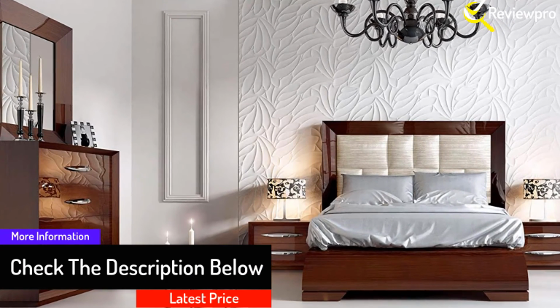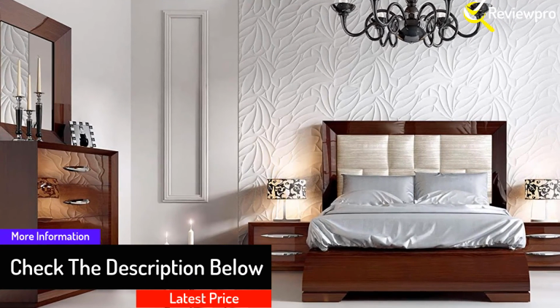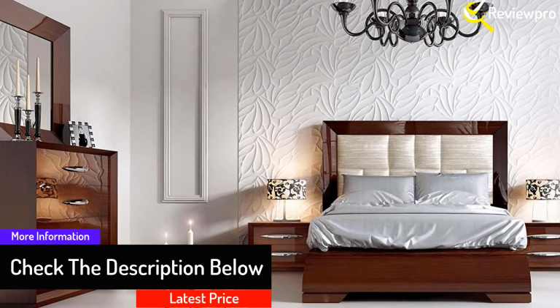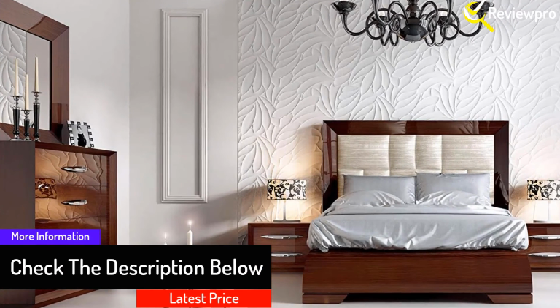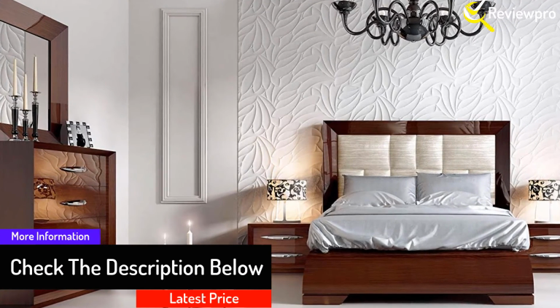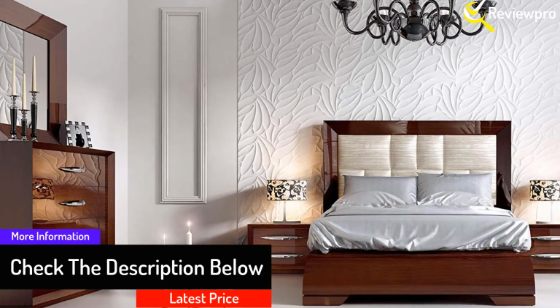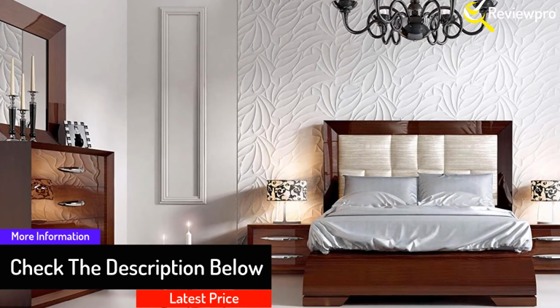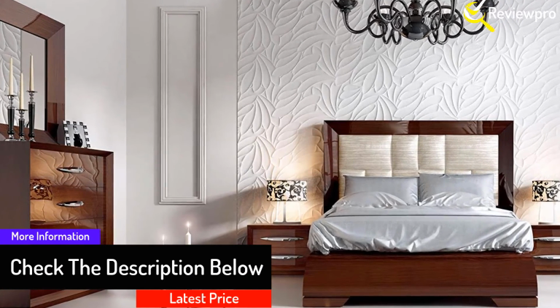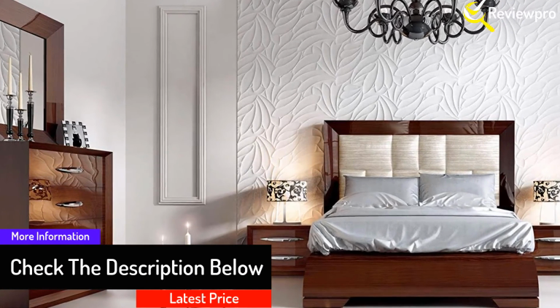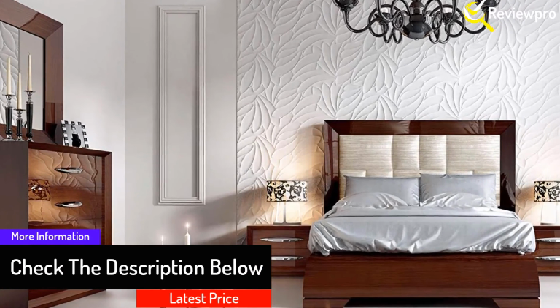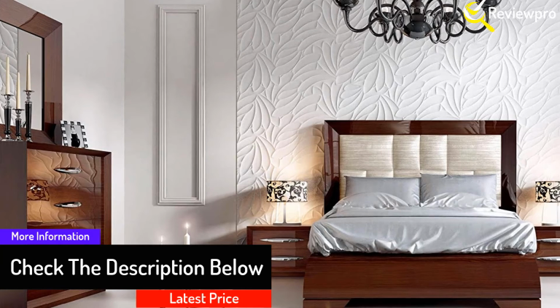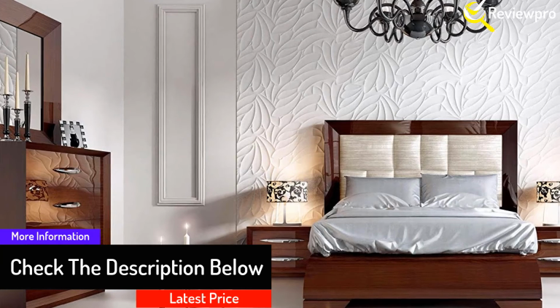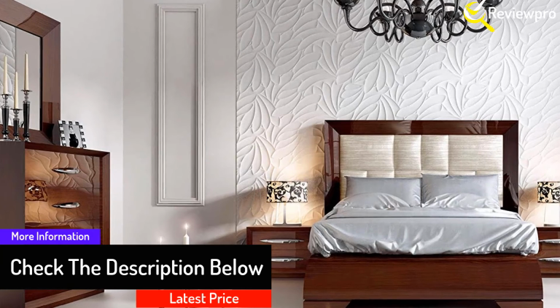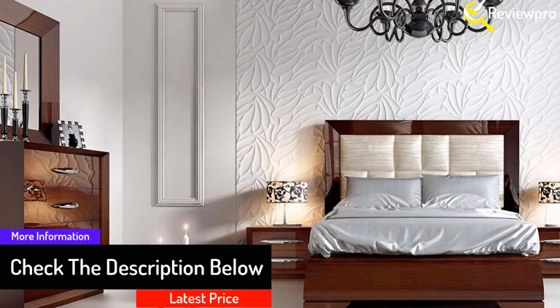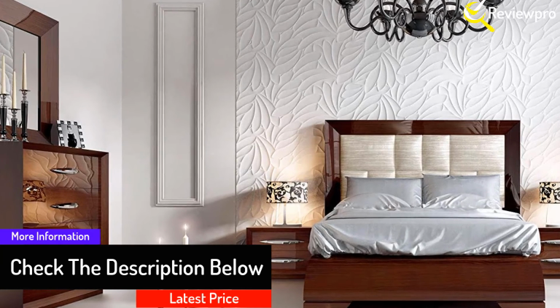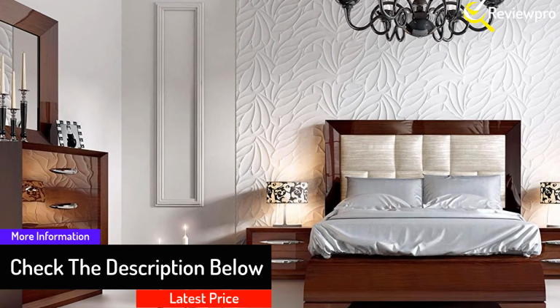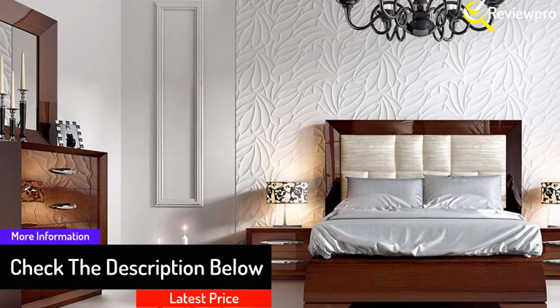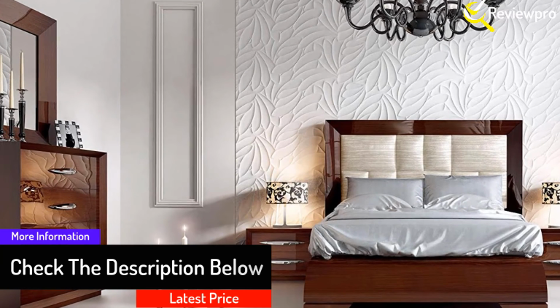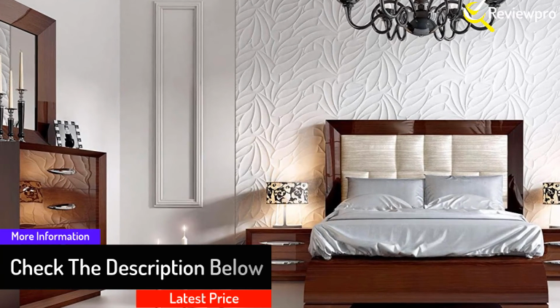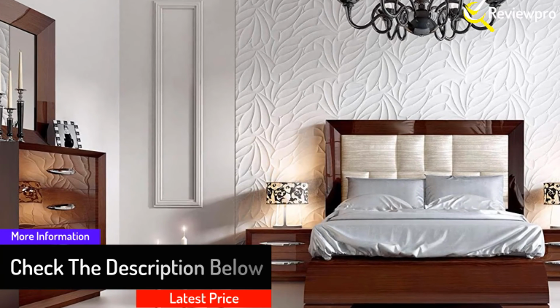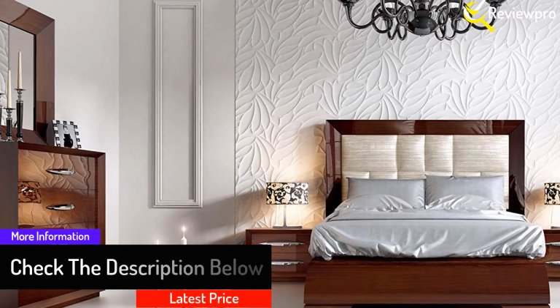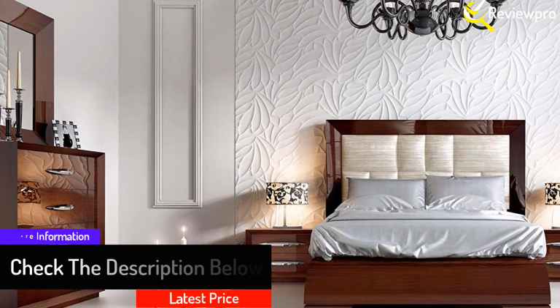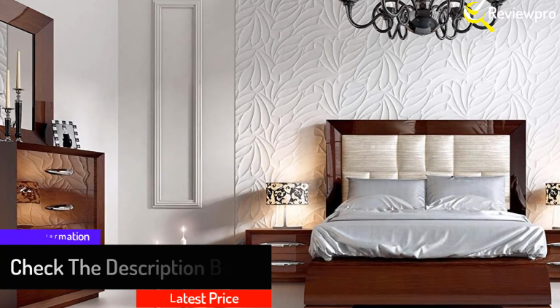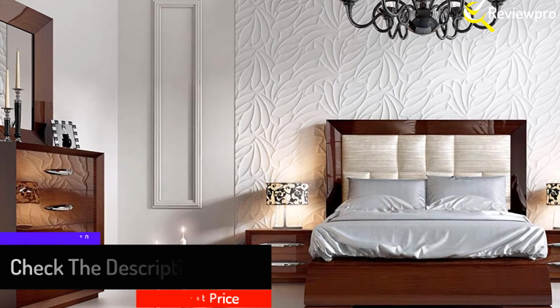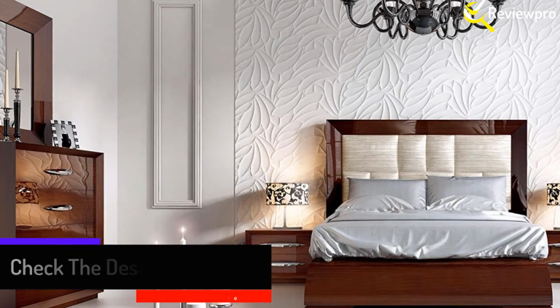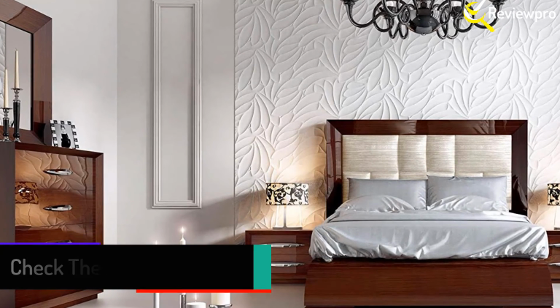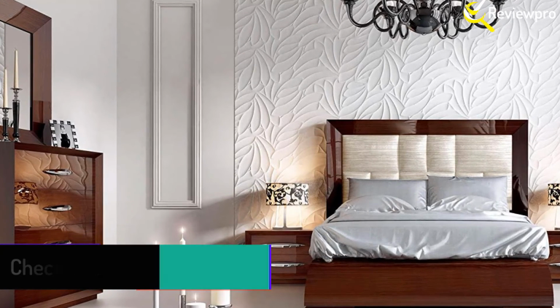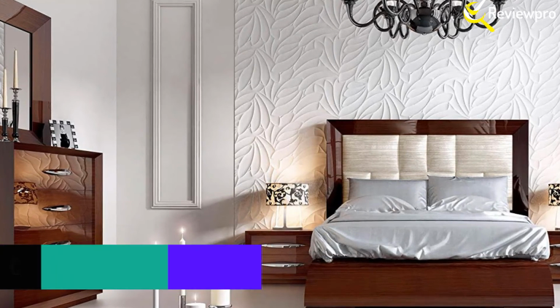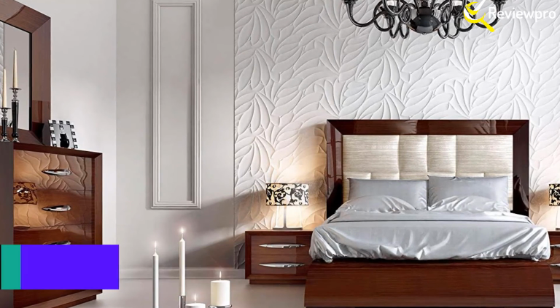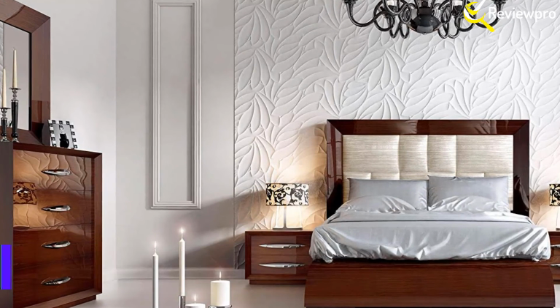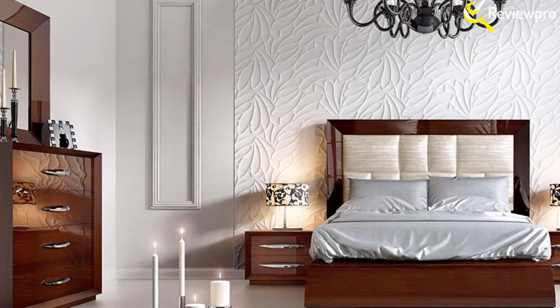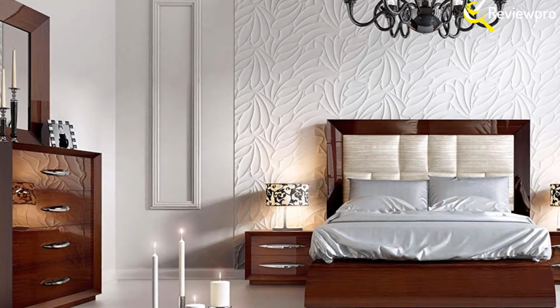The set is made using a high-gloss lacquer finish and wooden slats frame that will support the mattress. Besides that, with its elegant design, the set will complement your room color as well as other furniture in the room.